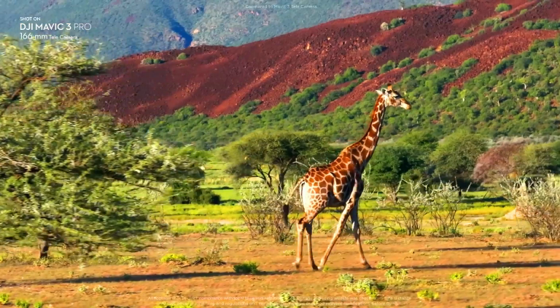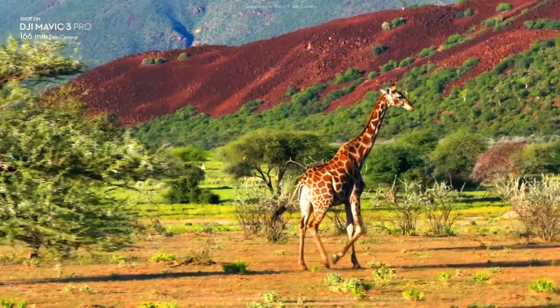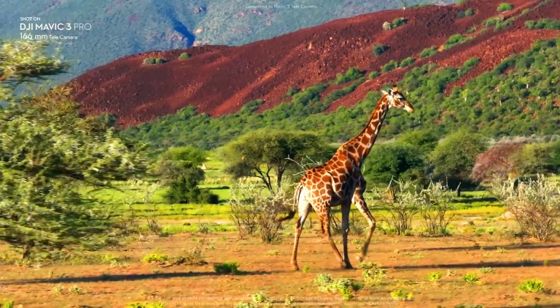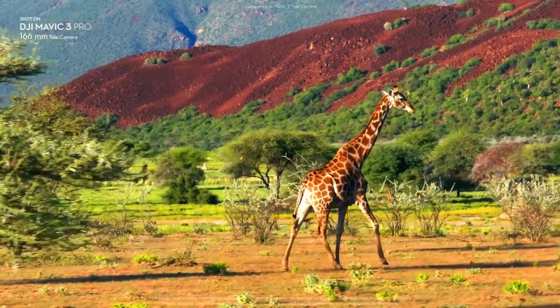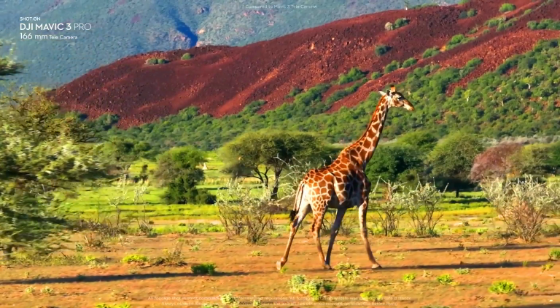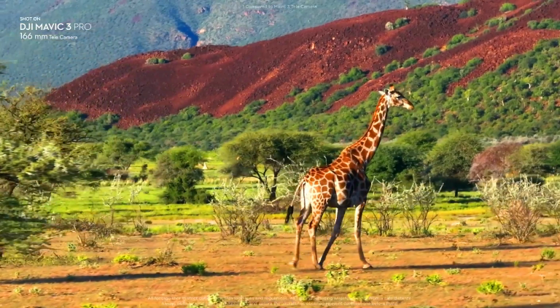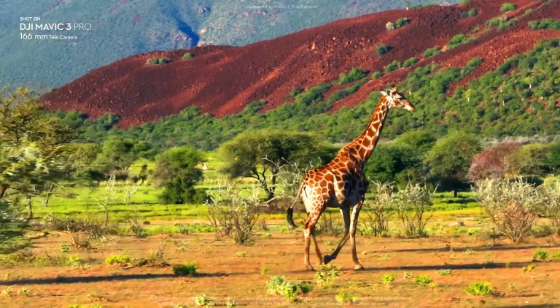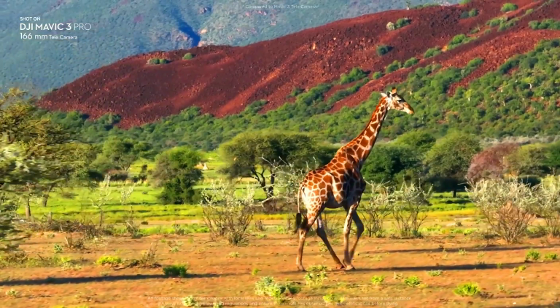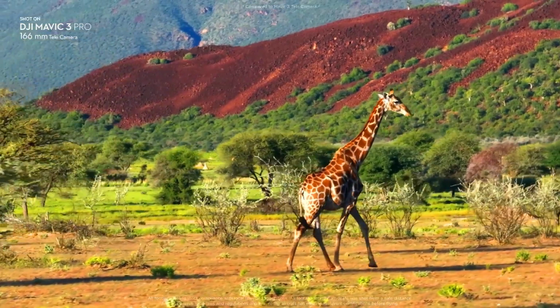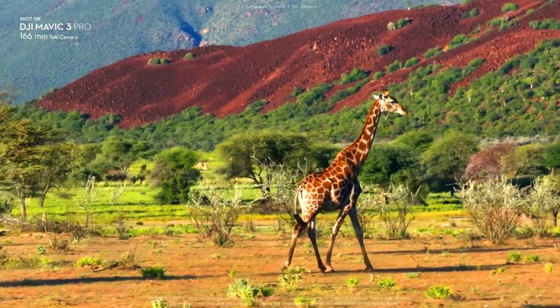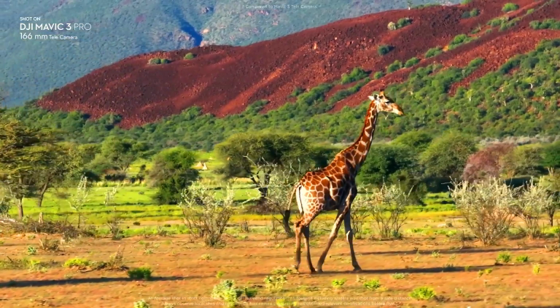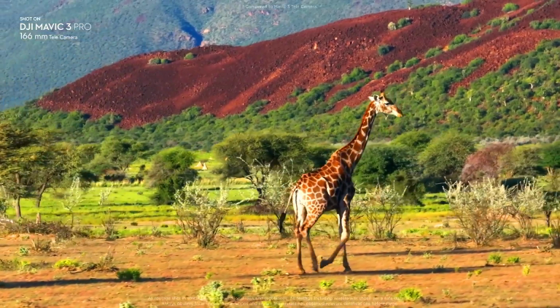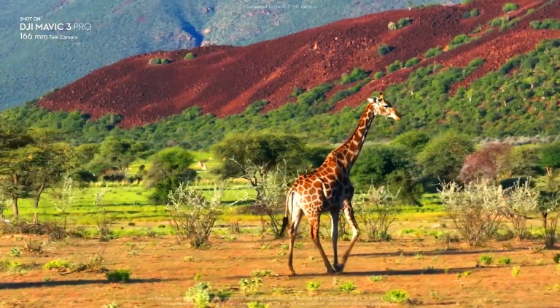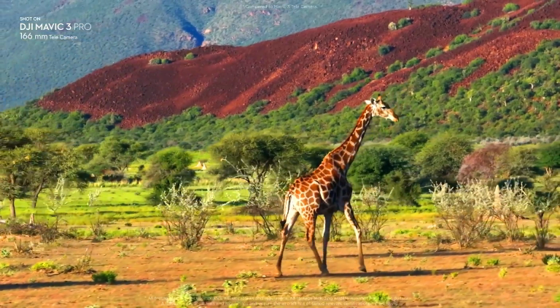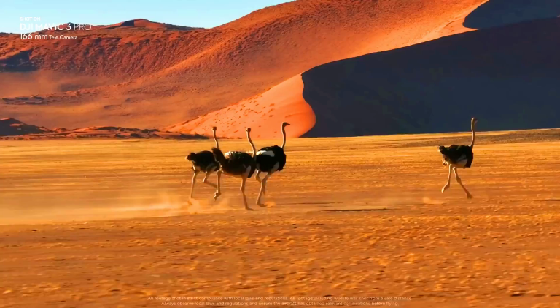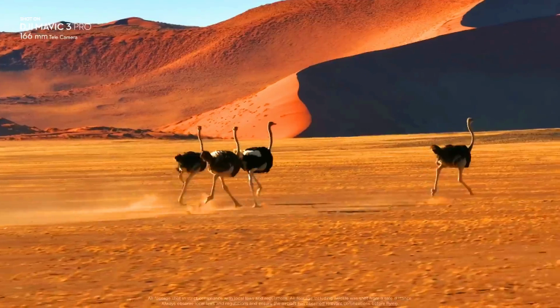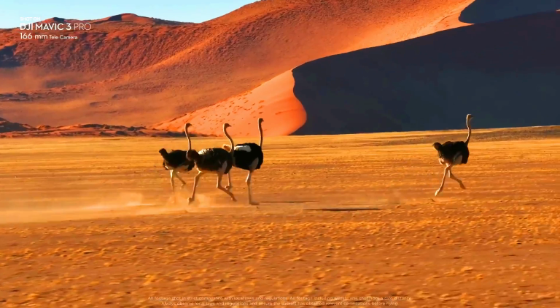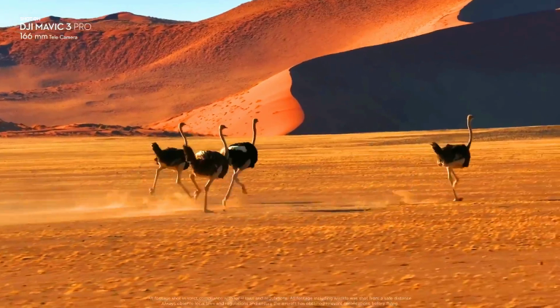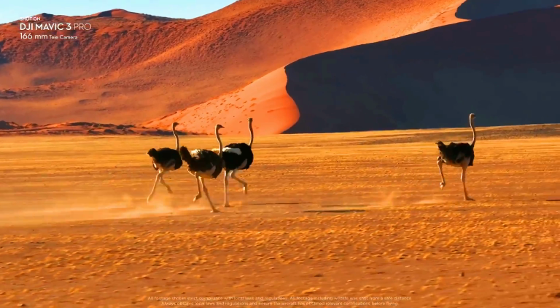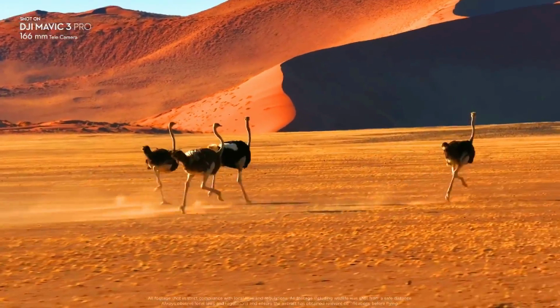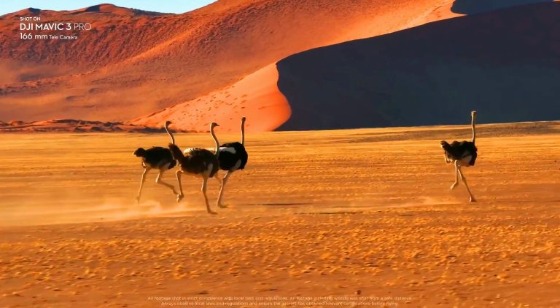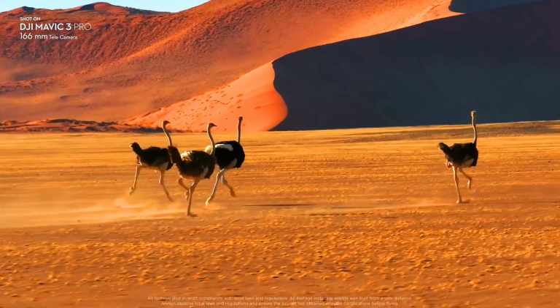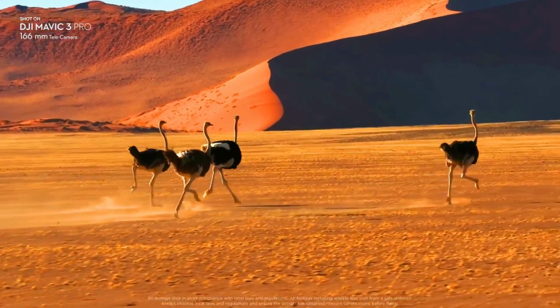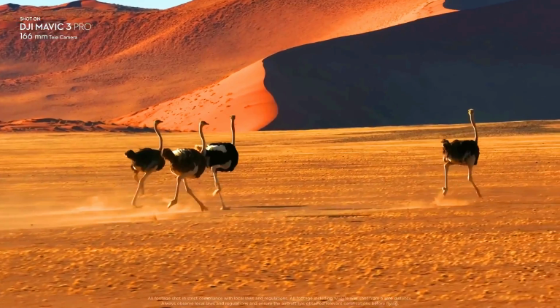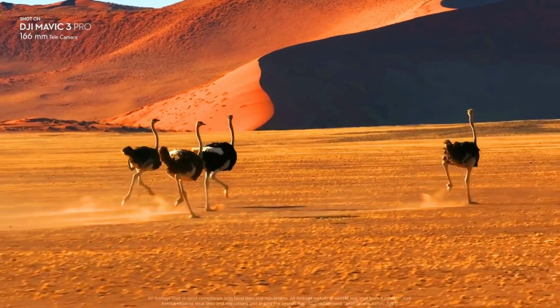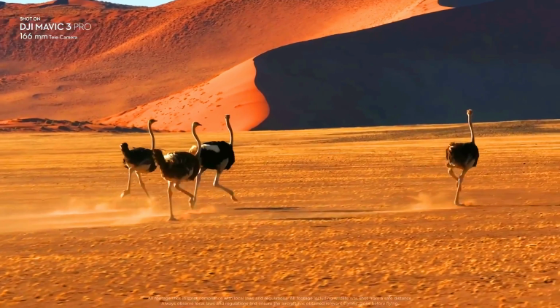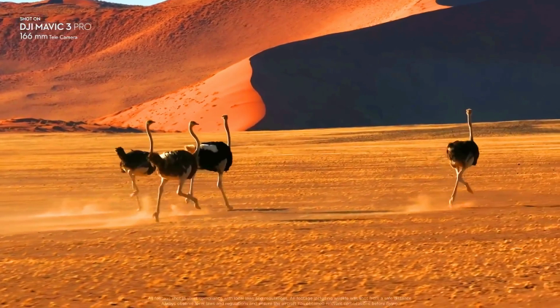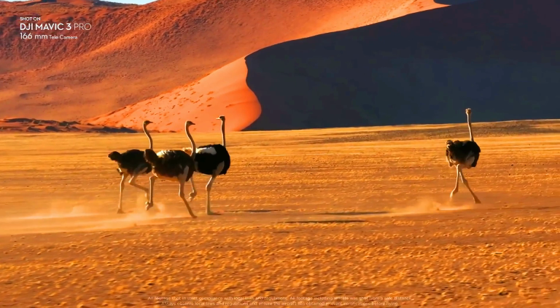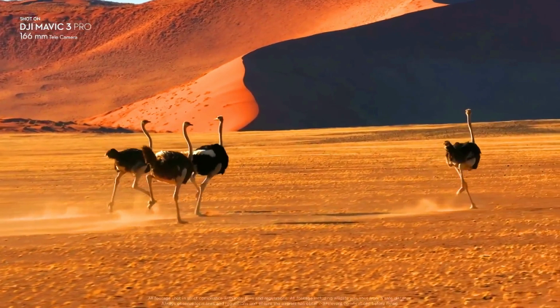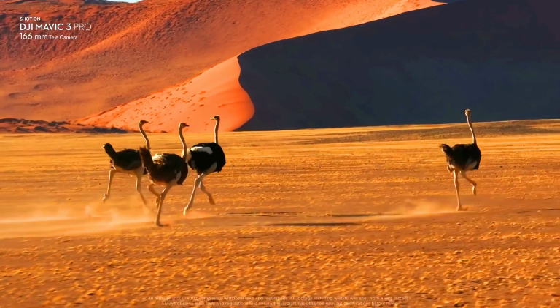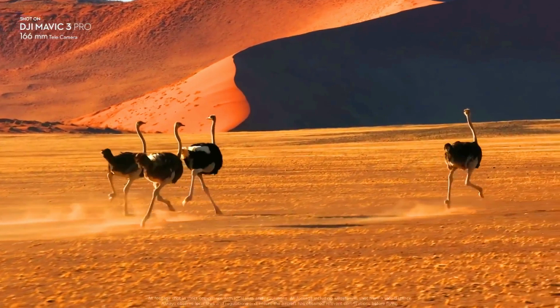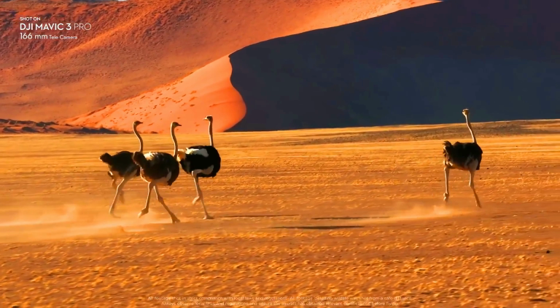The Mavic 3 Pro has a maximum flight time of 46 minutes, giving you plenty of time to capture all of your shots.